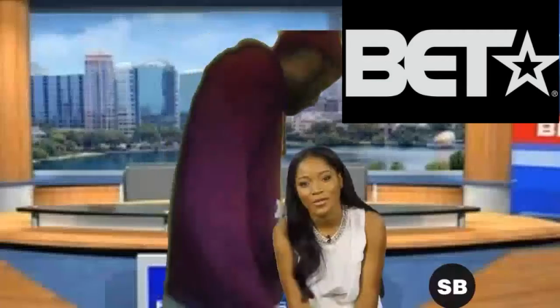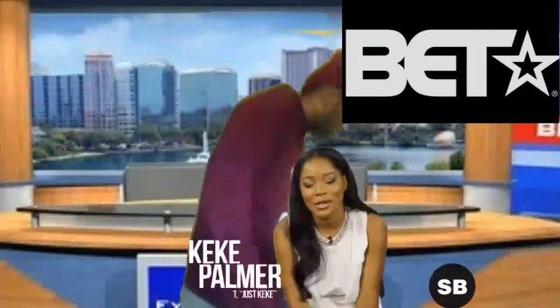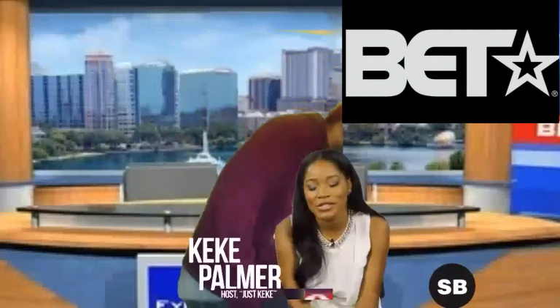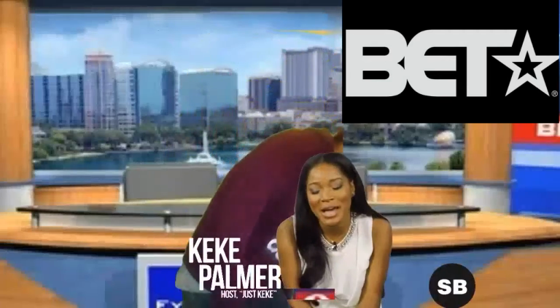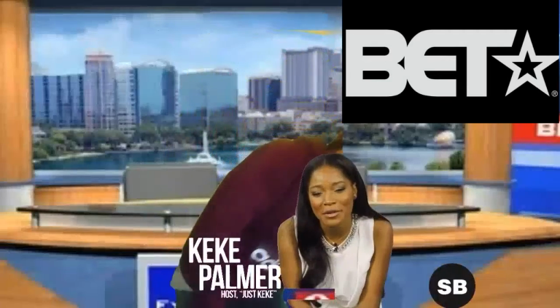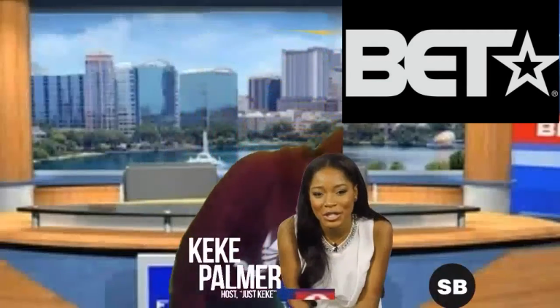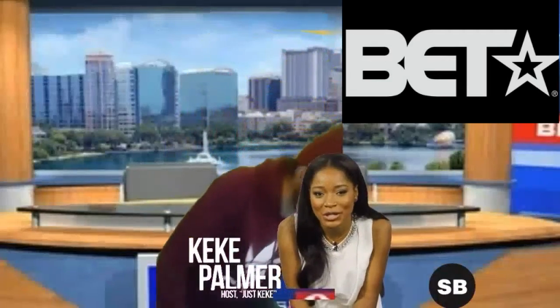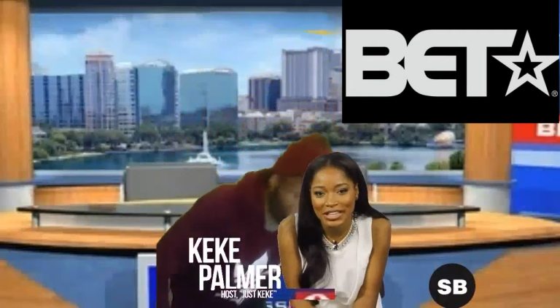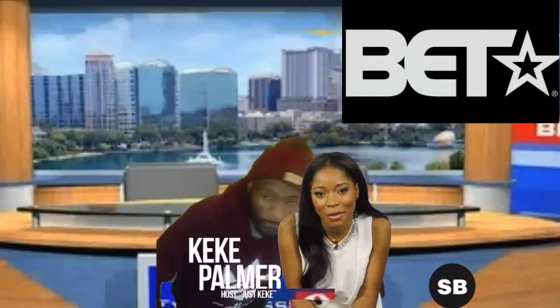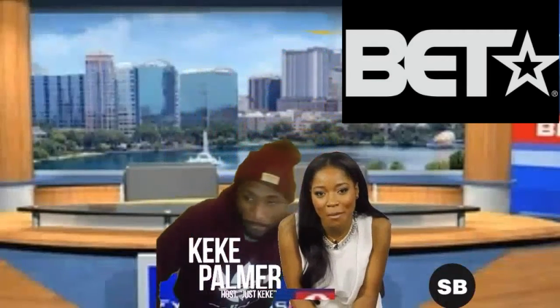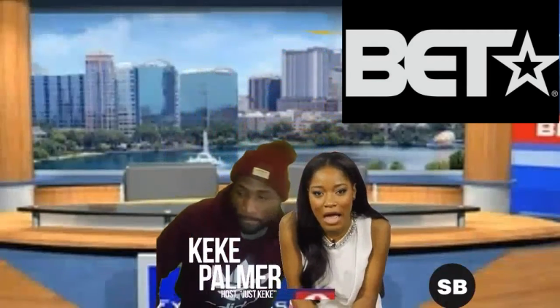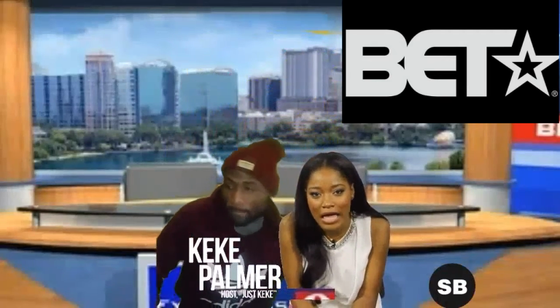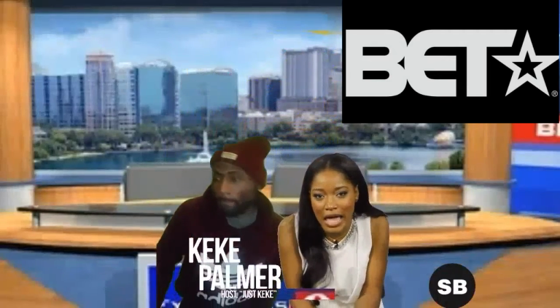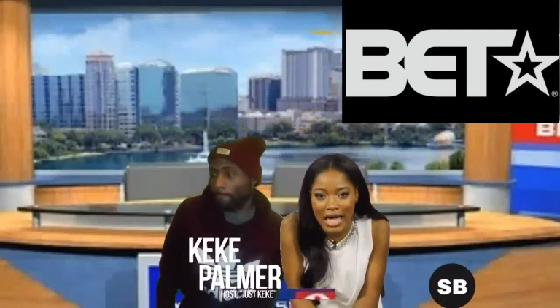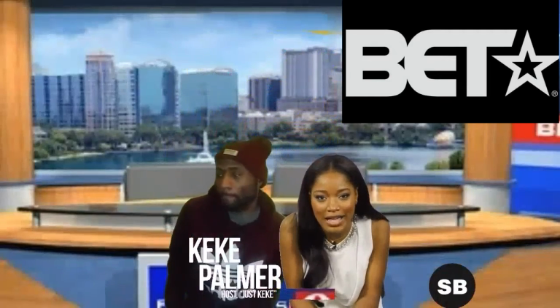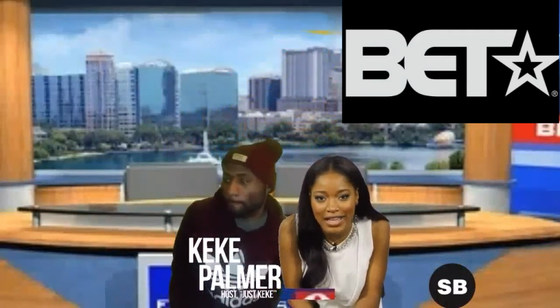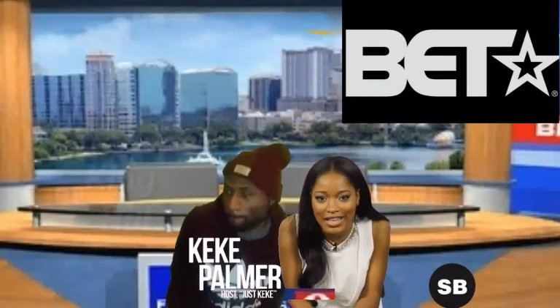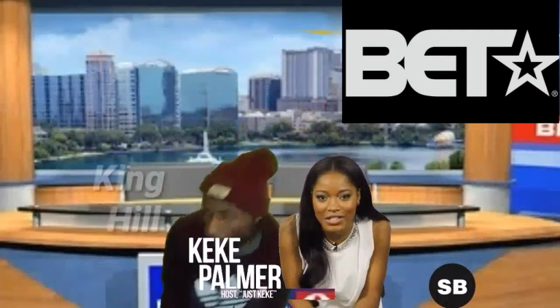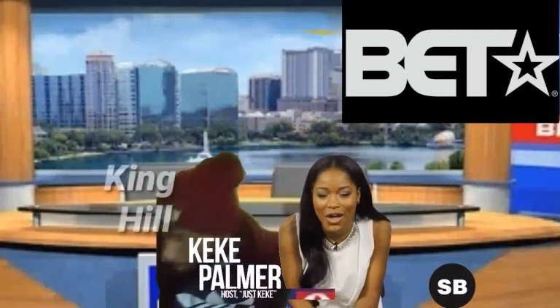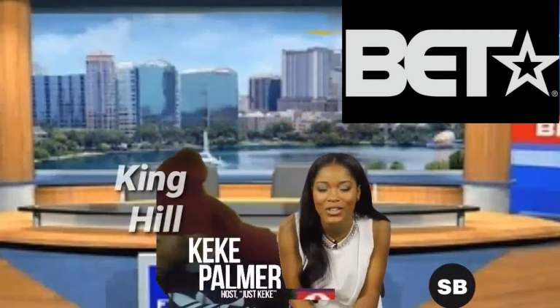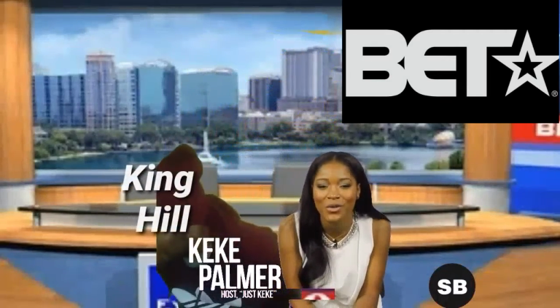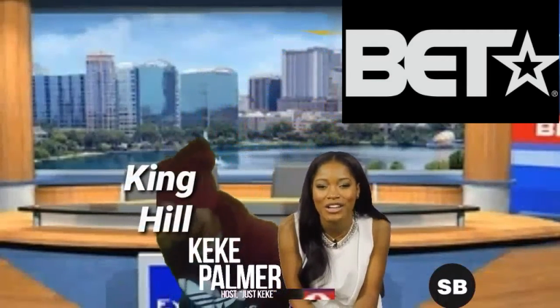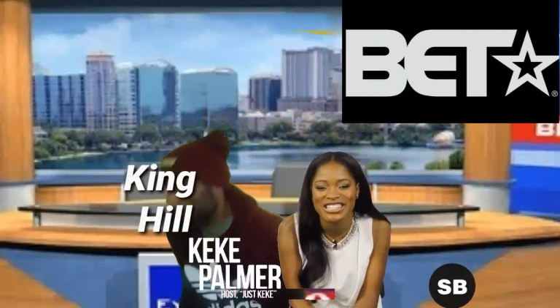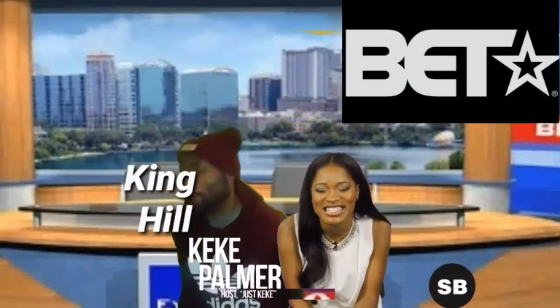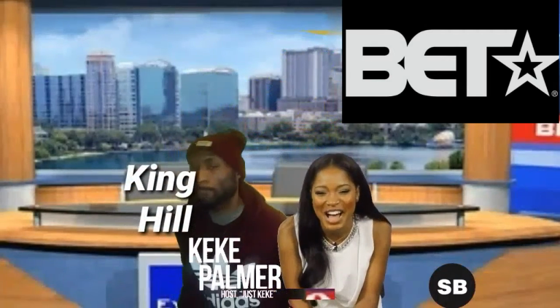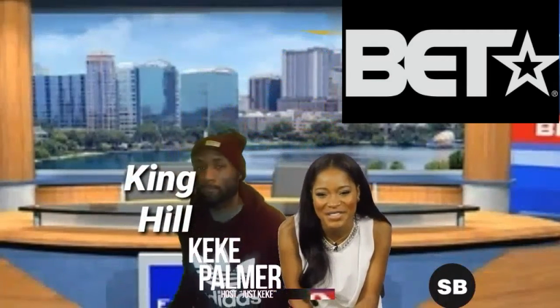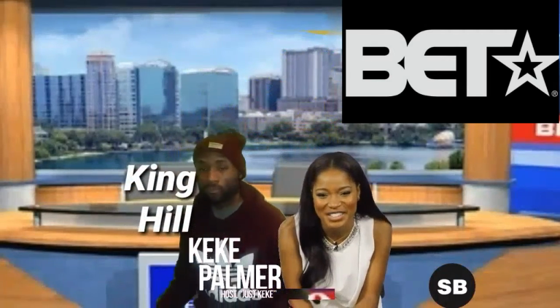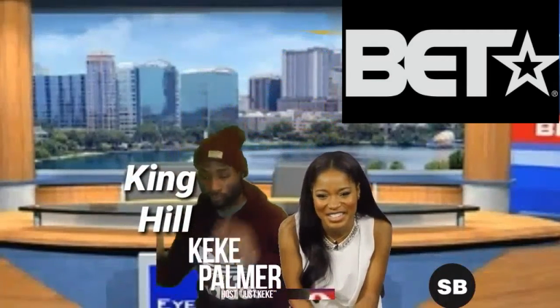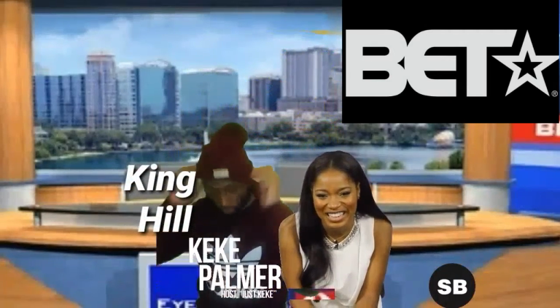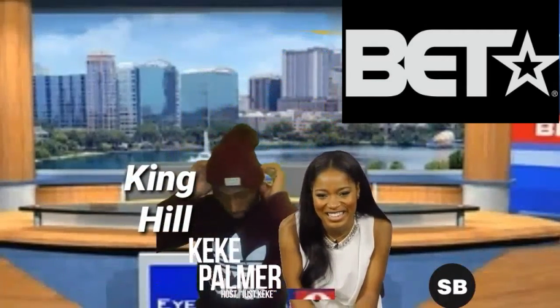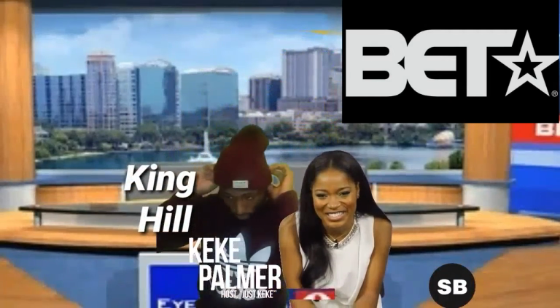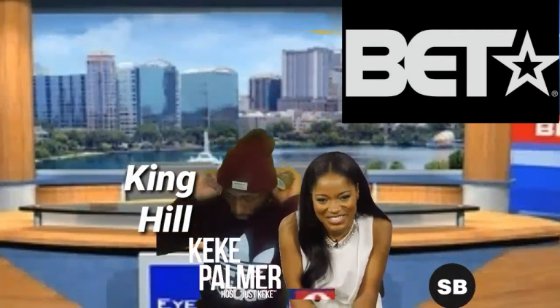What's up, what's up? It's your girl Kiki Palmer, a.k.a. Kiki Kizzle, and you're watching StyleBlazer.com.